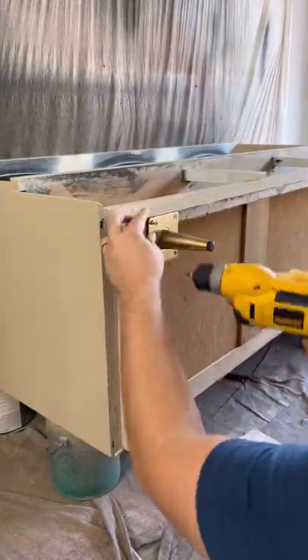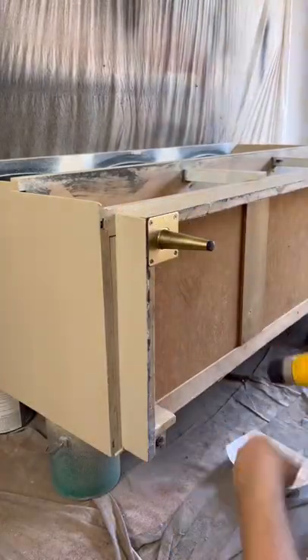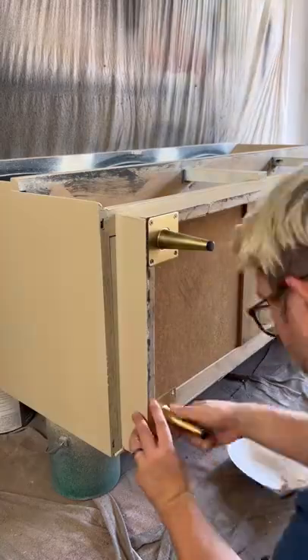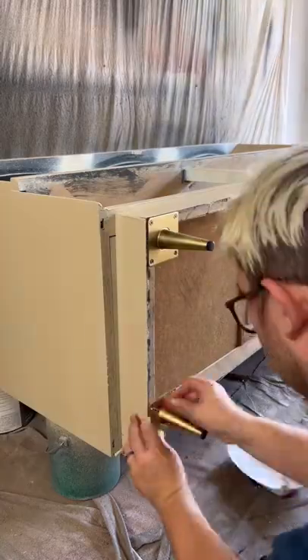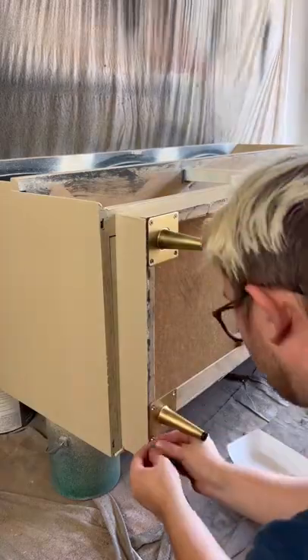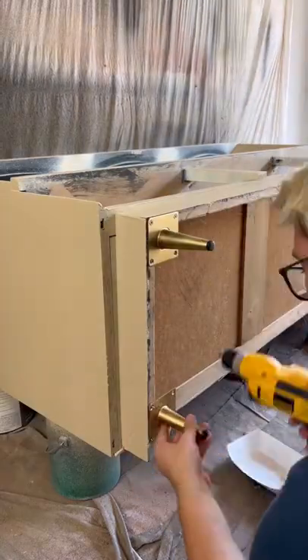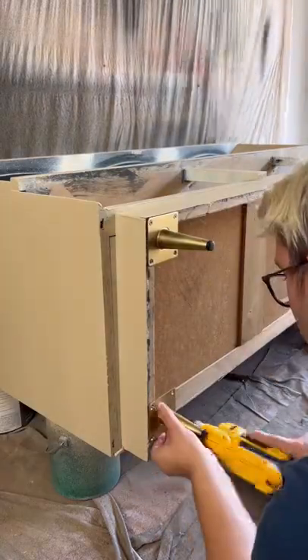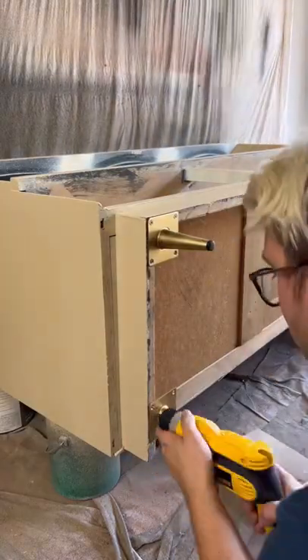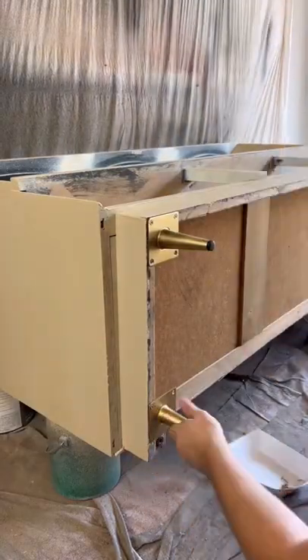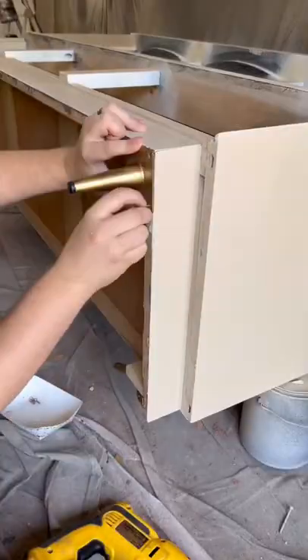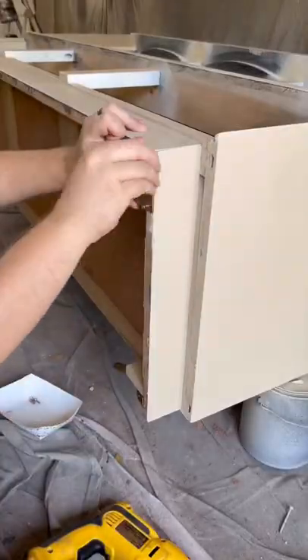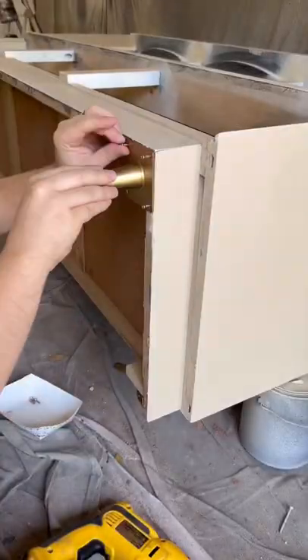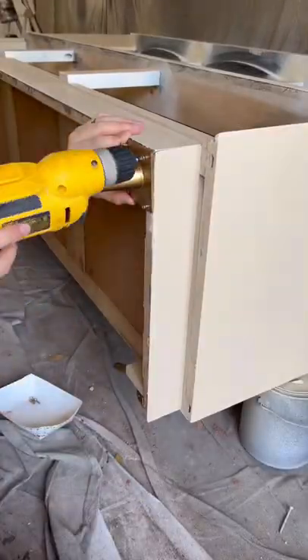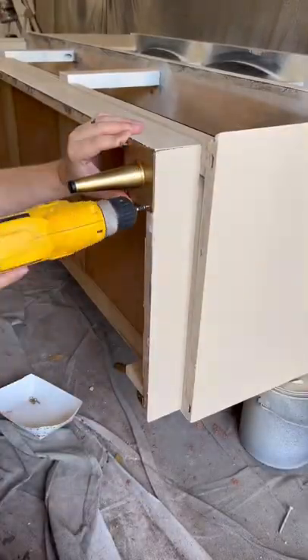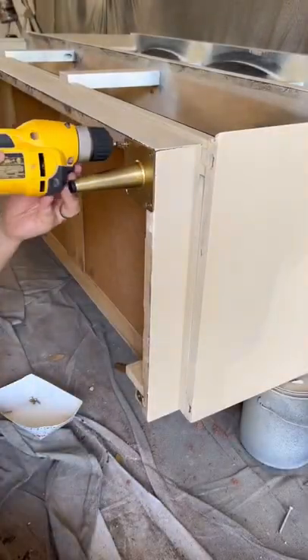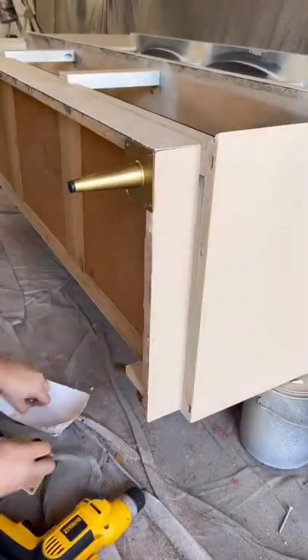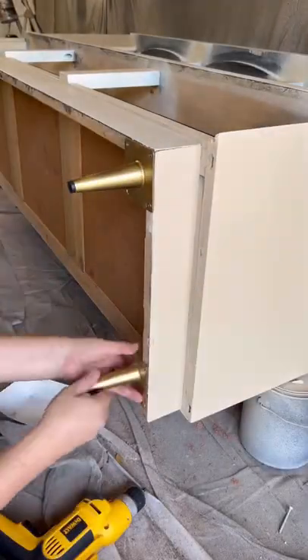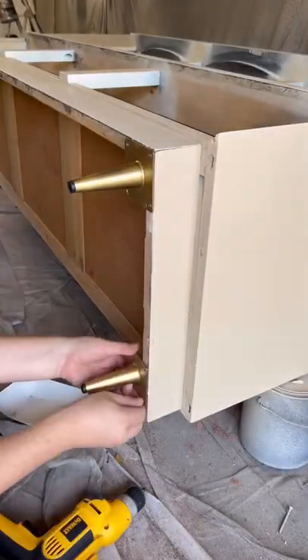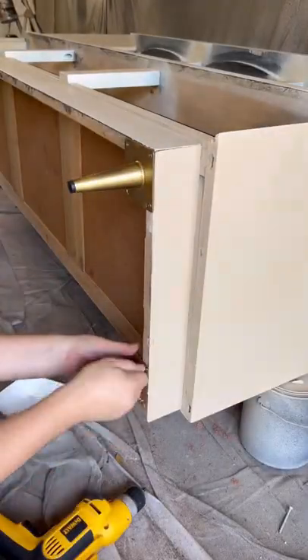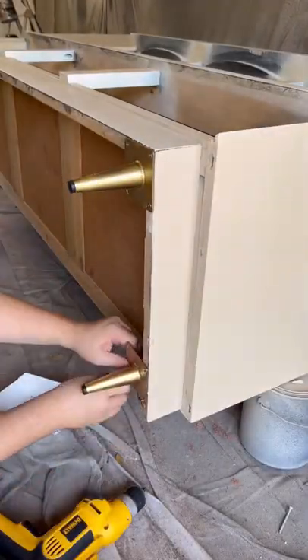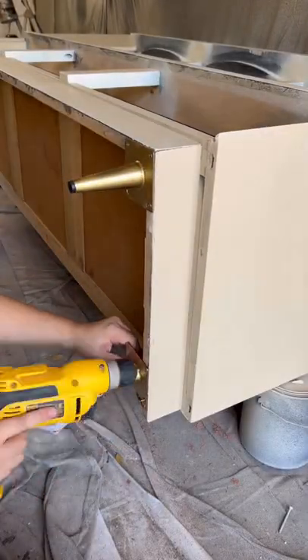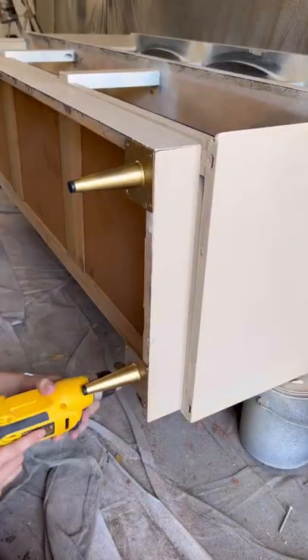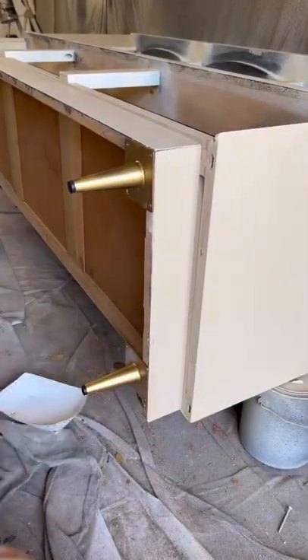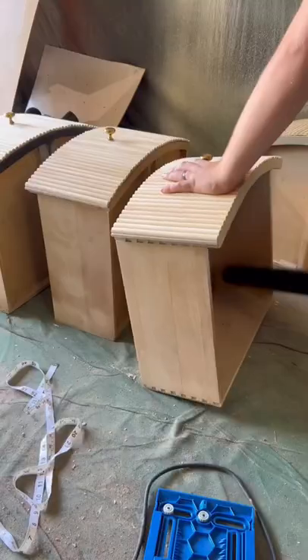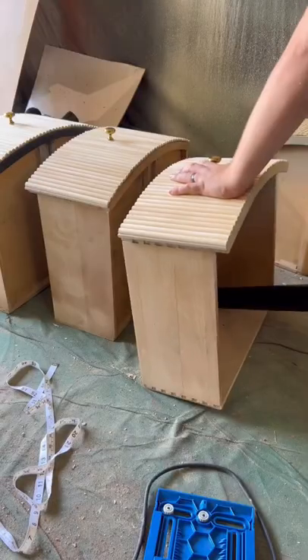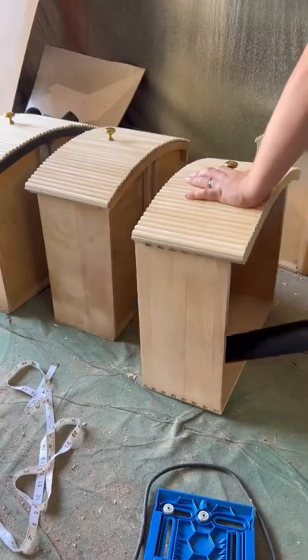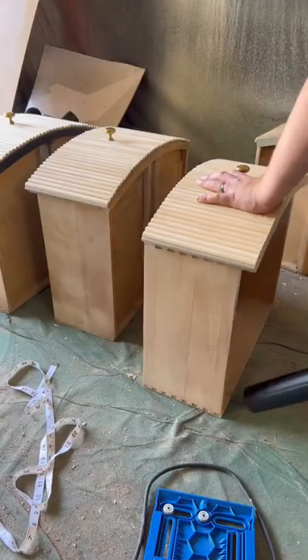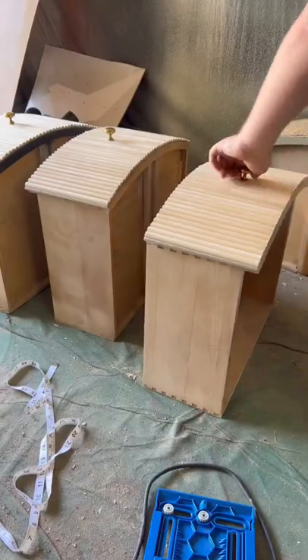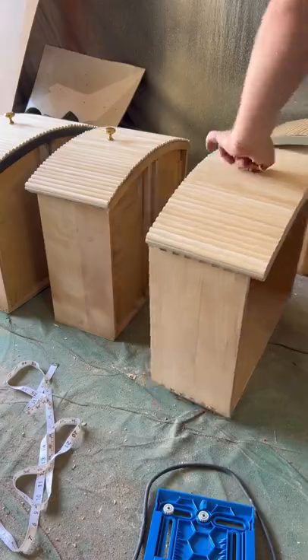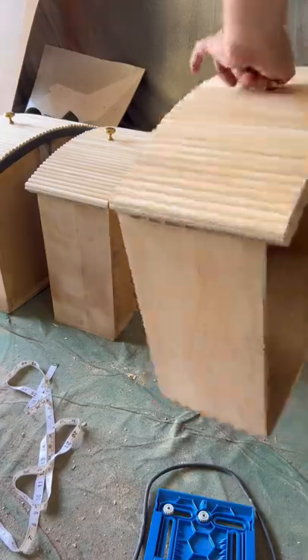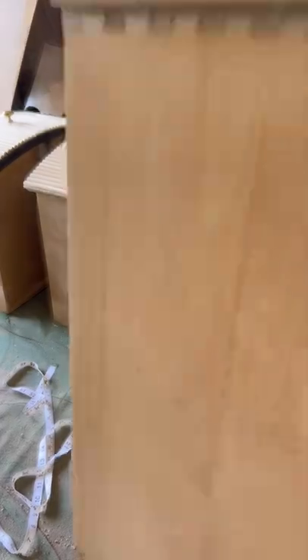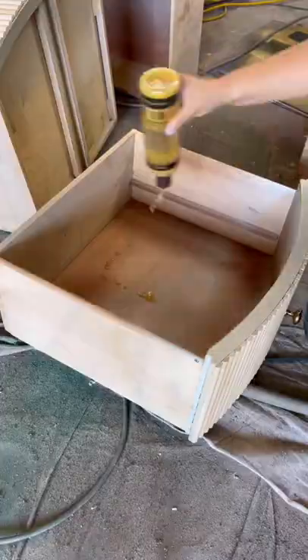One of the screws broke off with half inside one of the pulls. Thankfully we were able to get it out and we got all those drawer pulls attached.